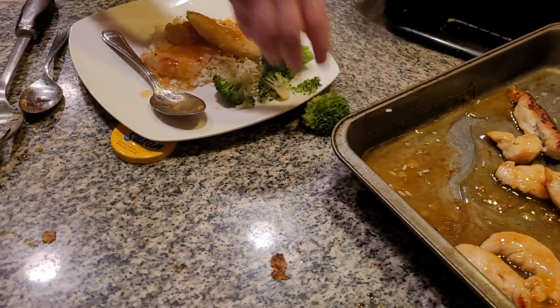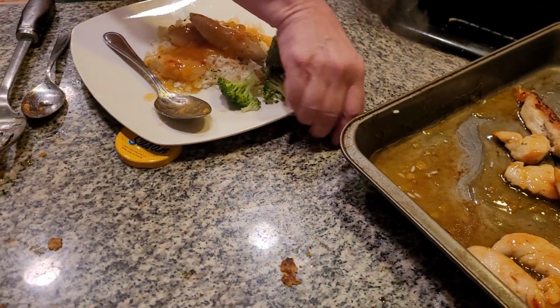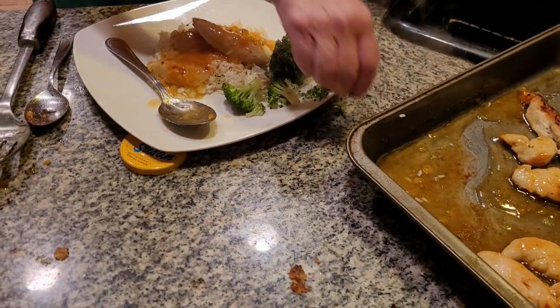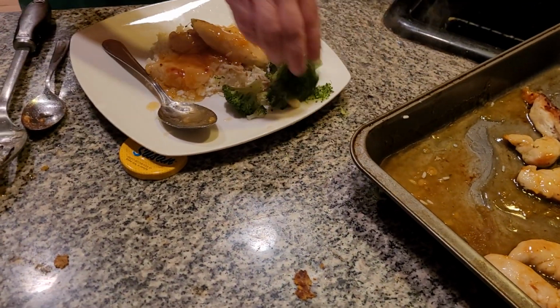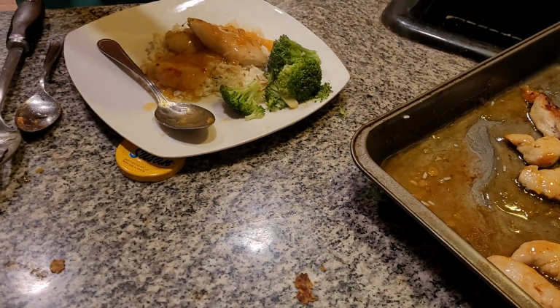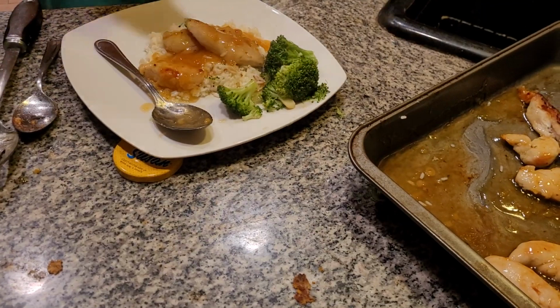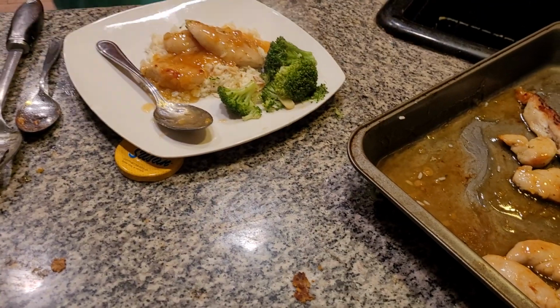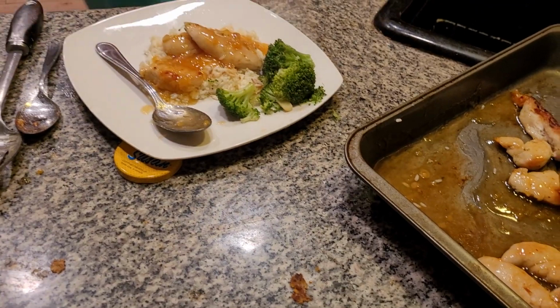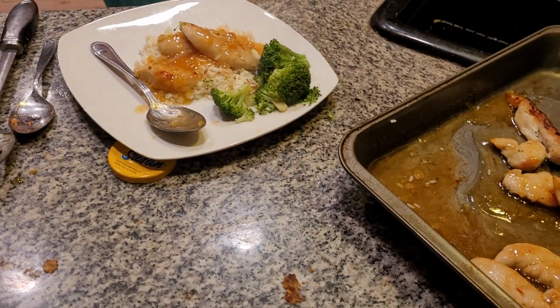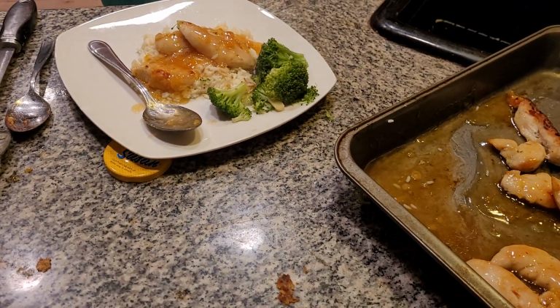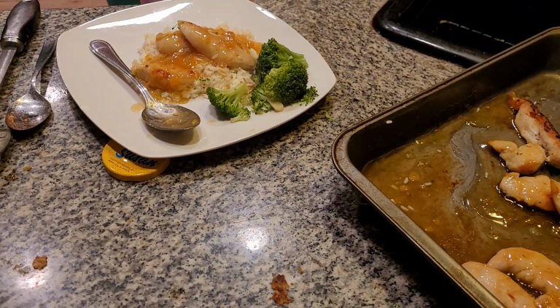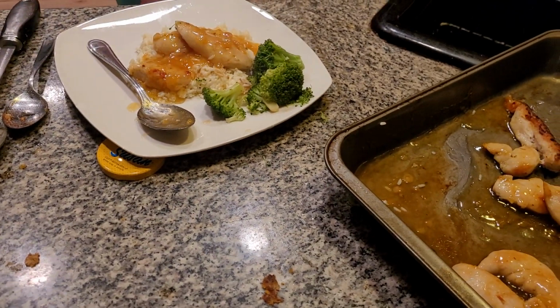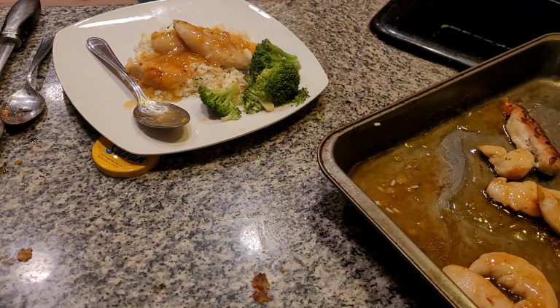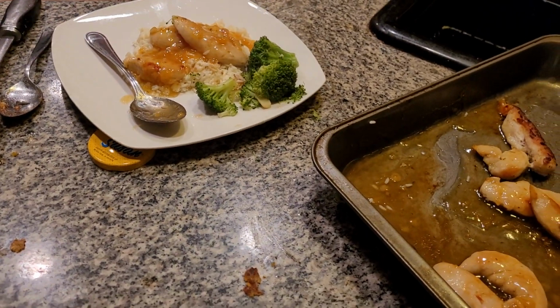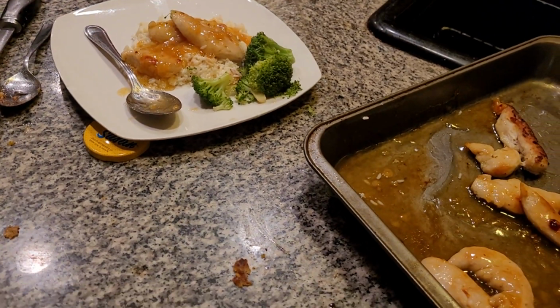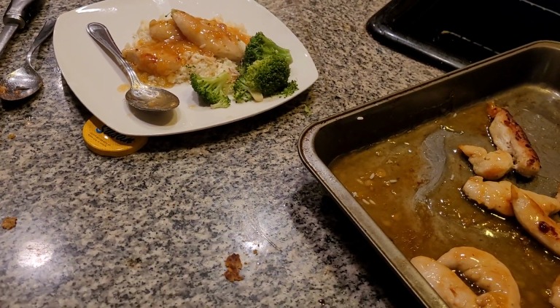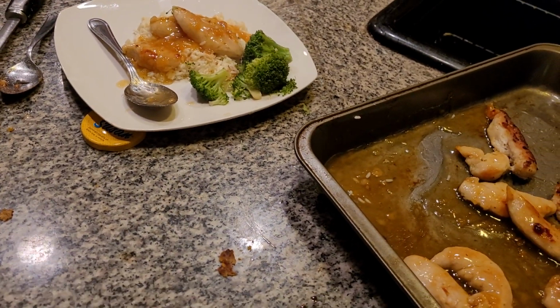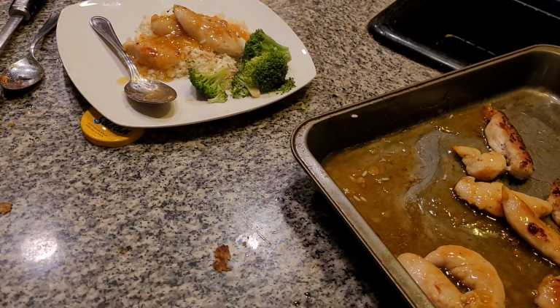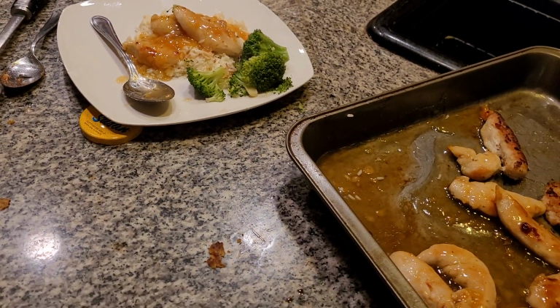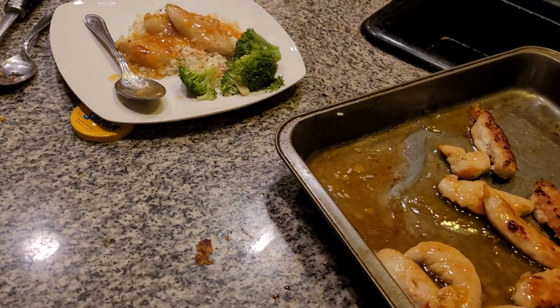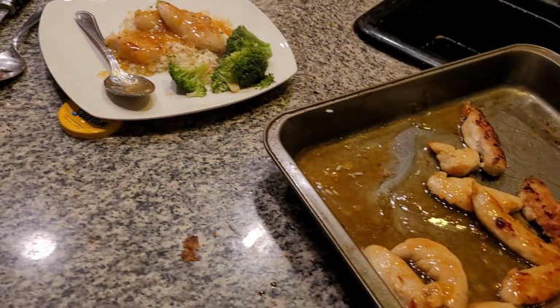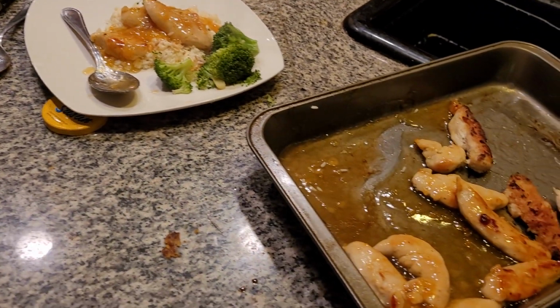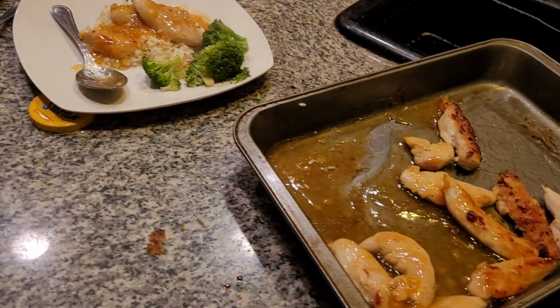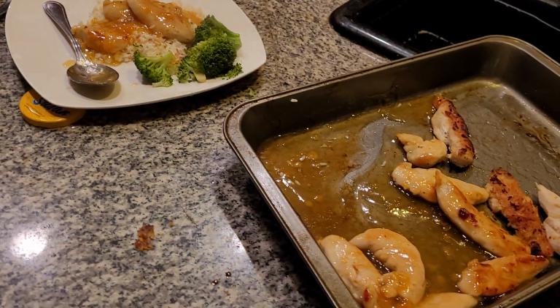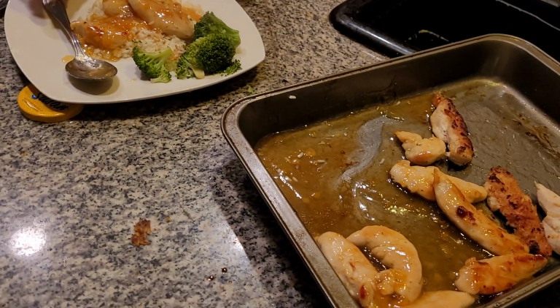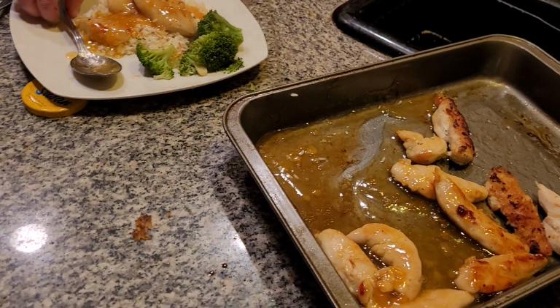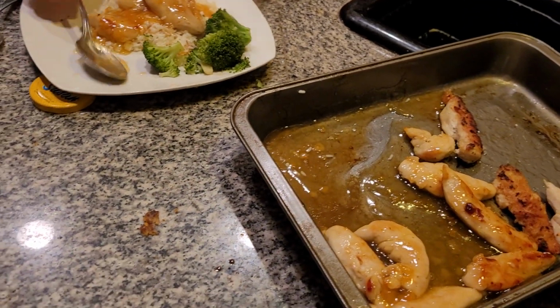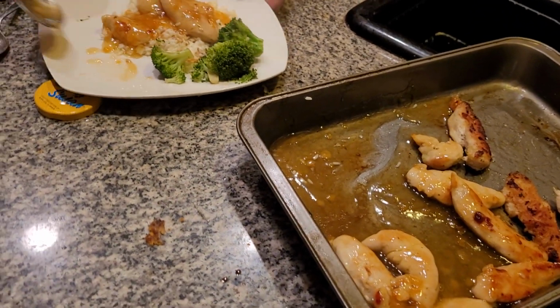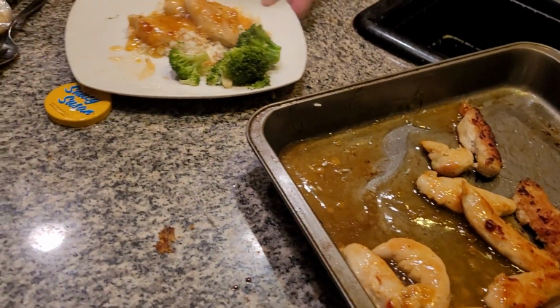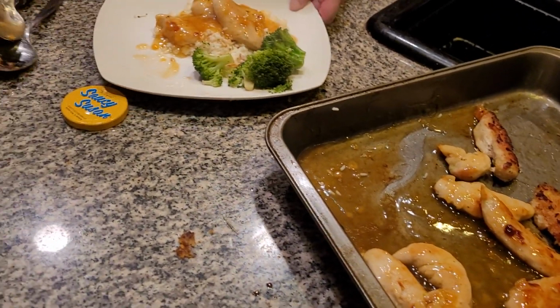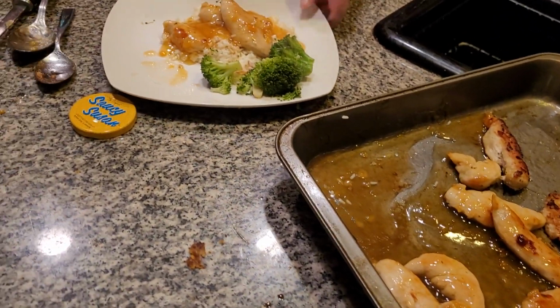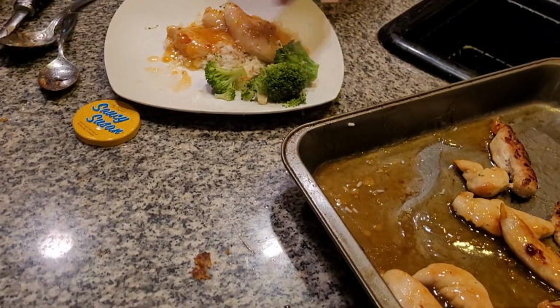And here we have orange chicken for orange chicken day. You guys can have a great day. Please subscribe to my channel — we'll see you in the next video.